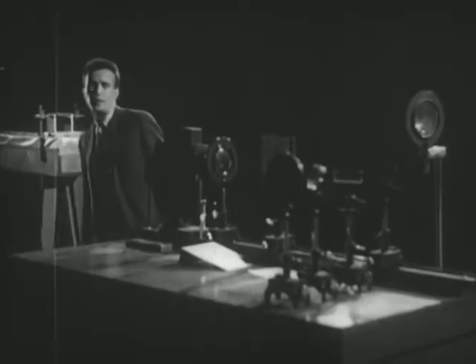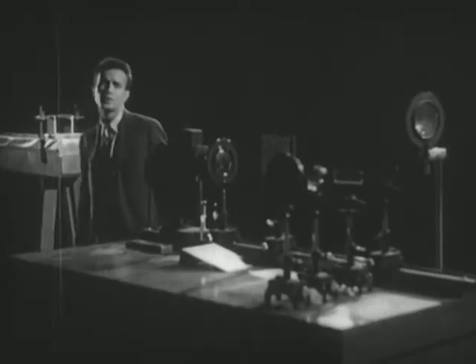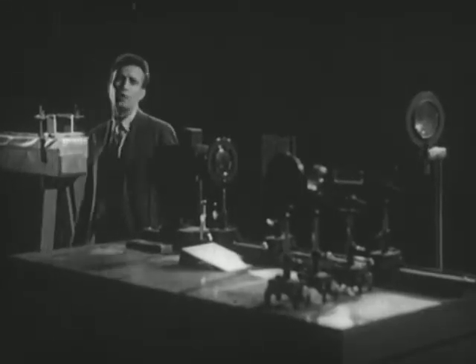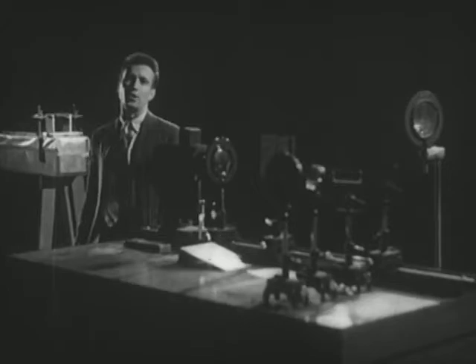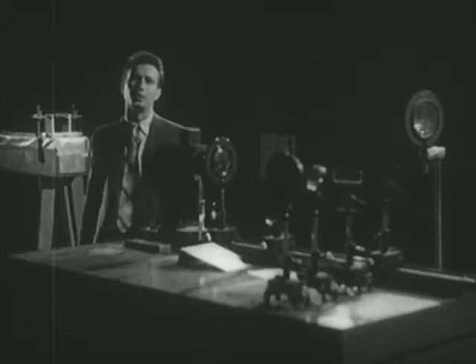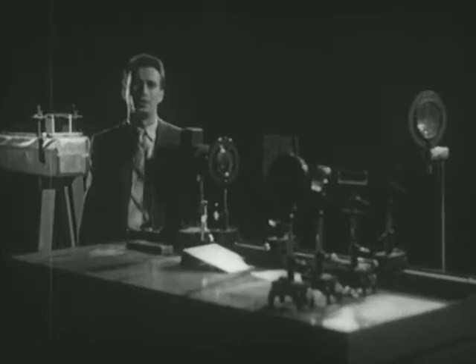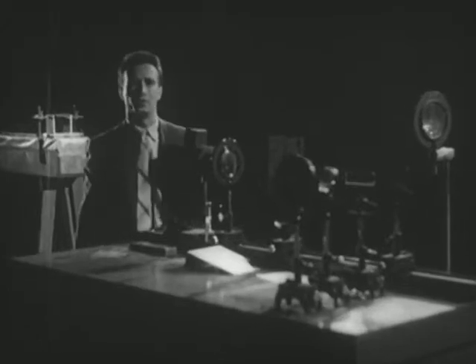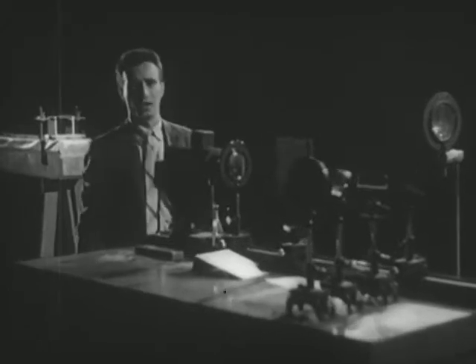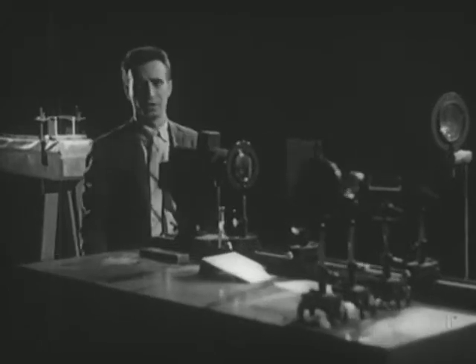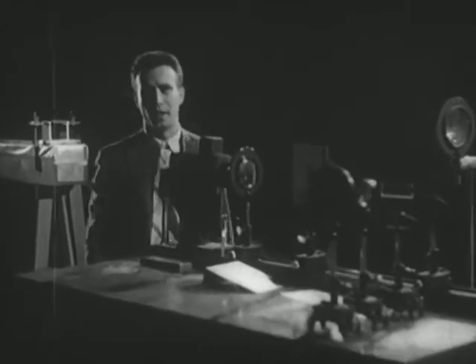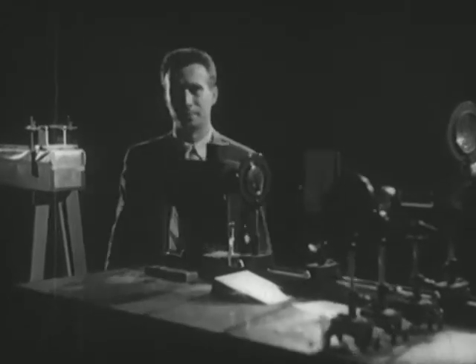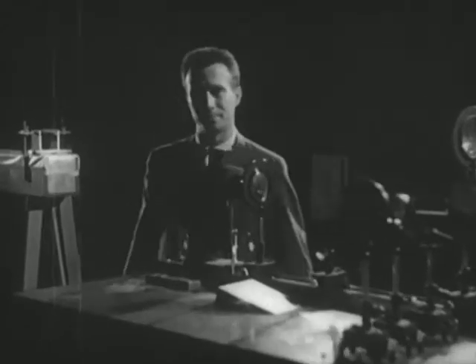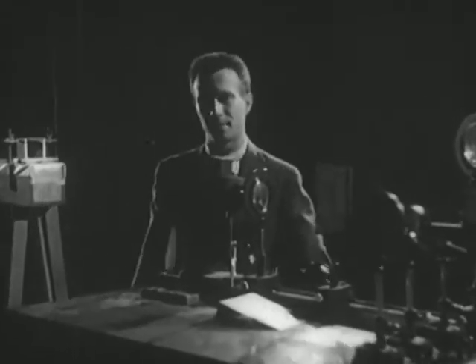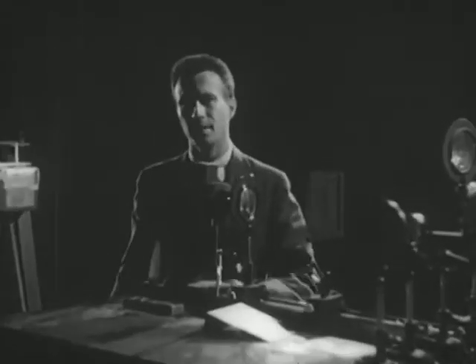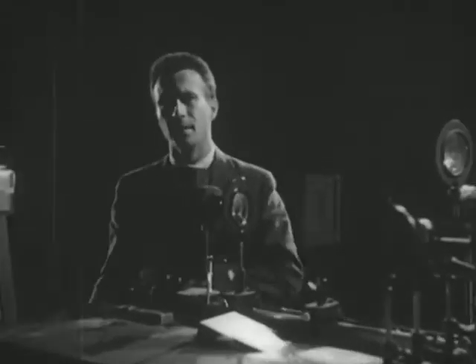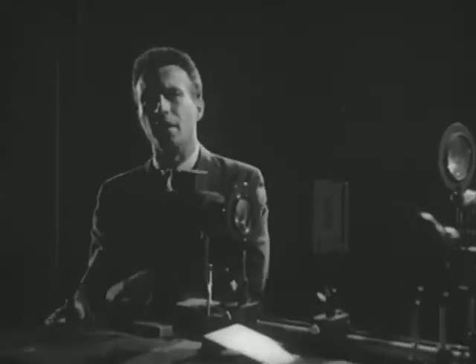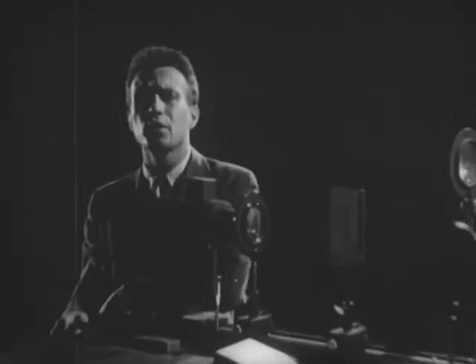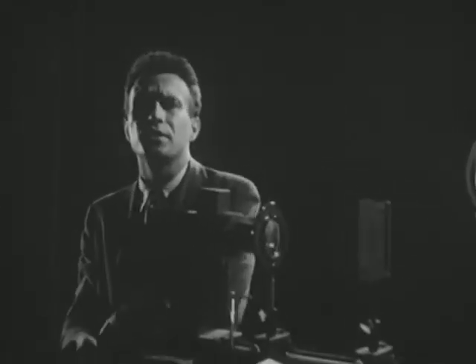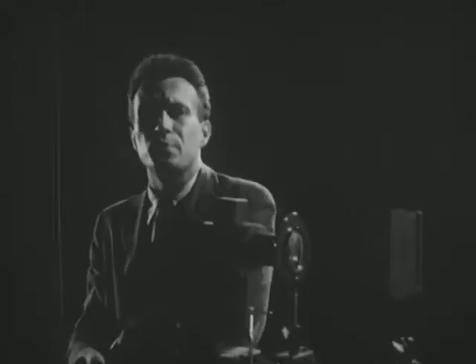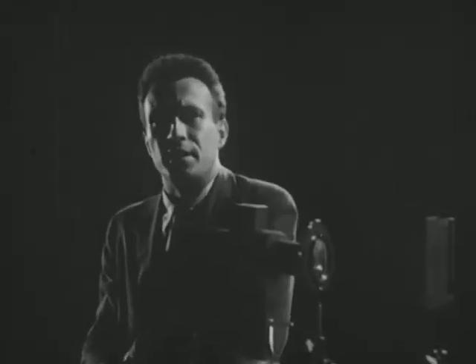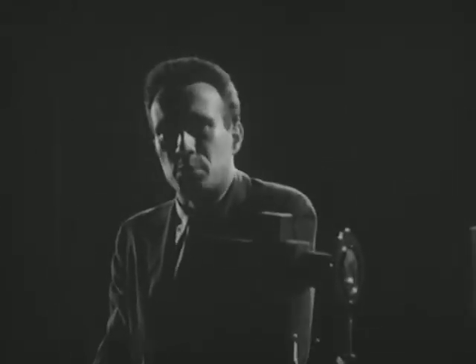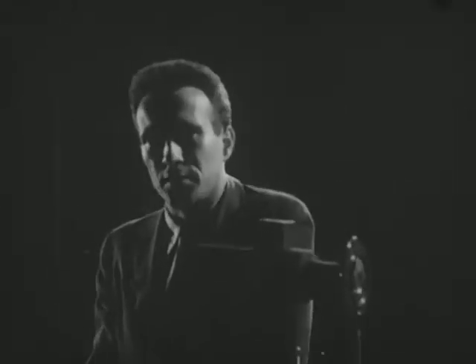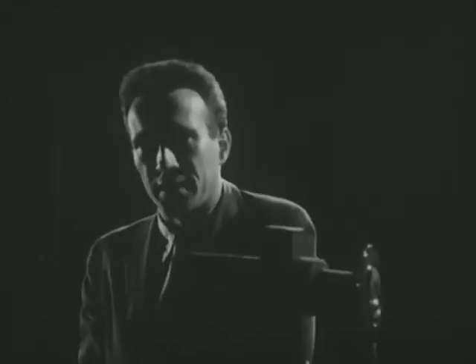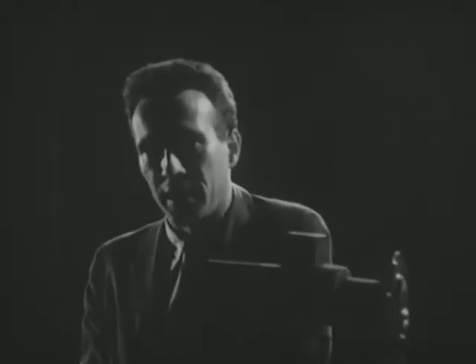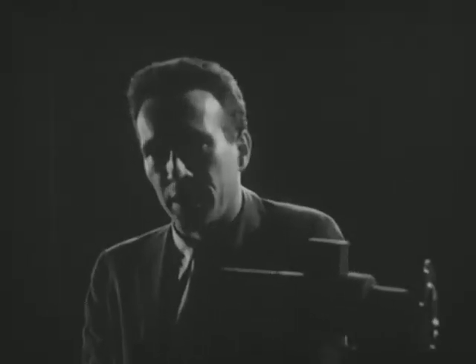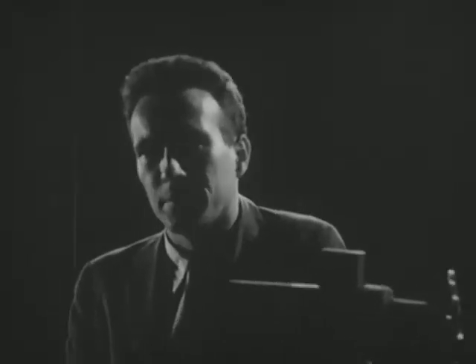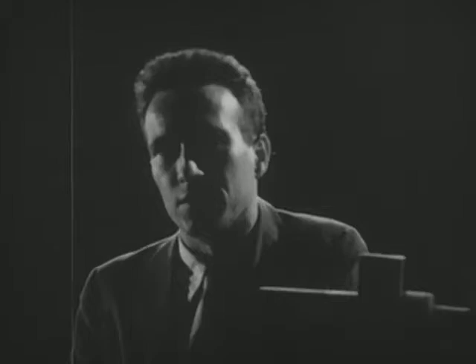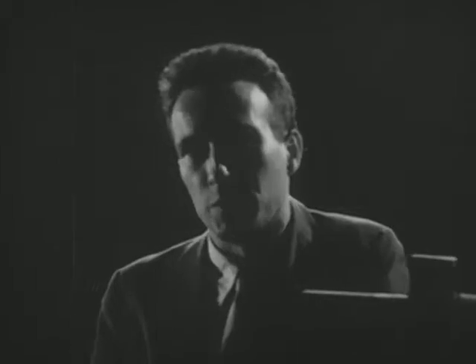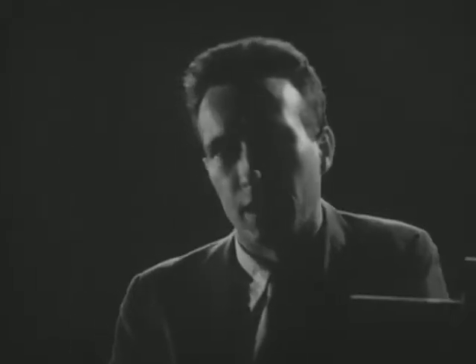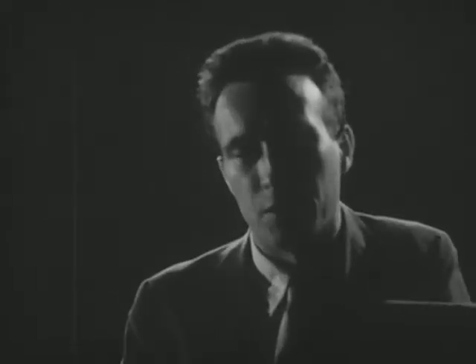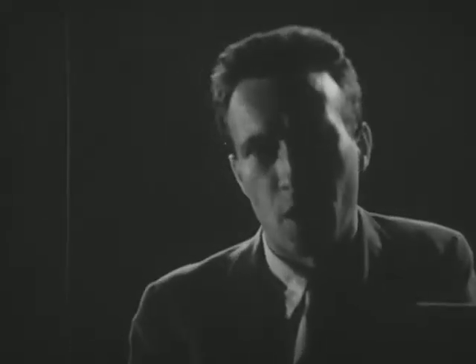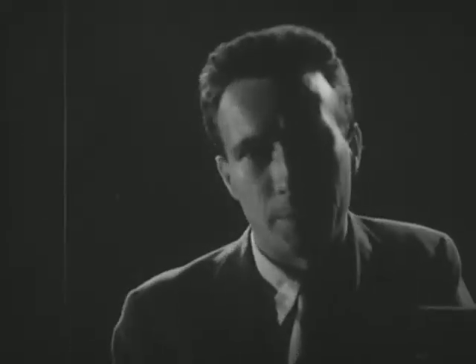In this film, we are going to measure the velocity of light. And then we are going to compare the speed of light in air and the speed of light in water.